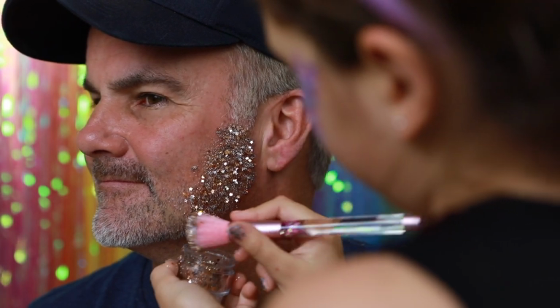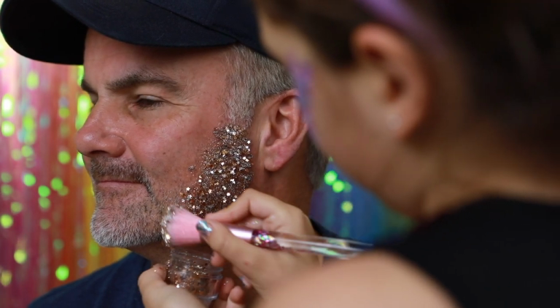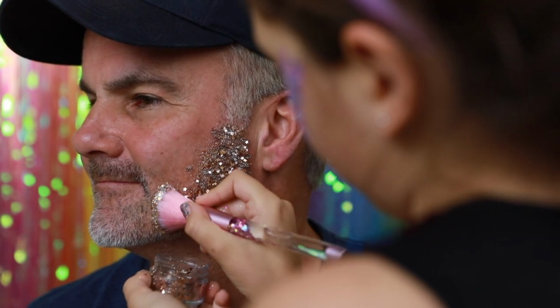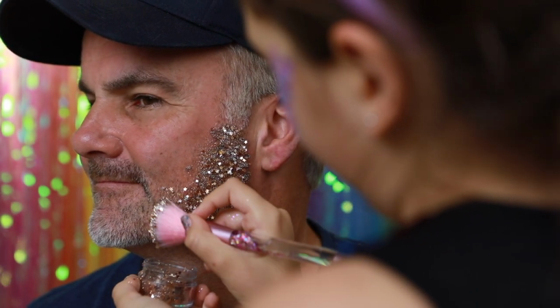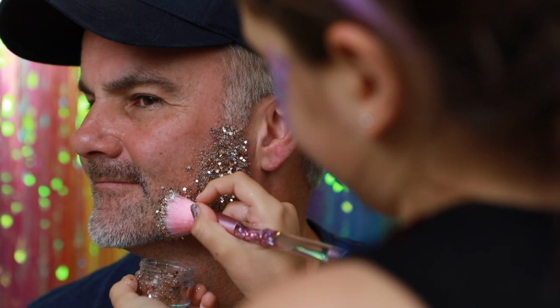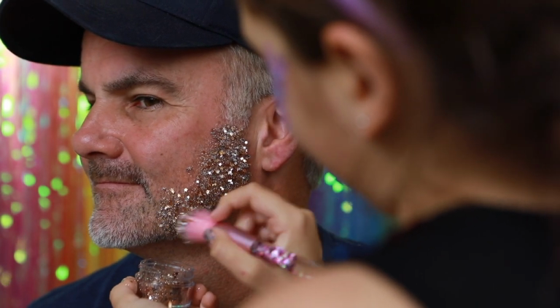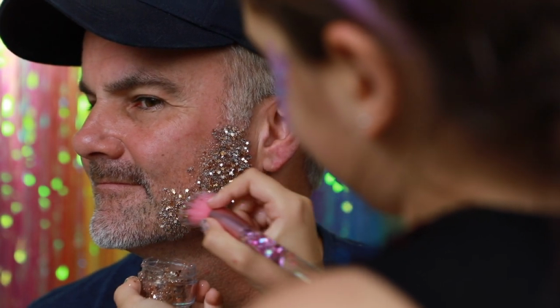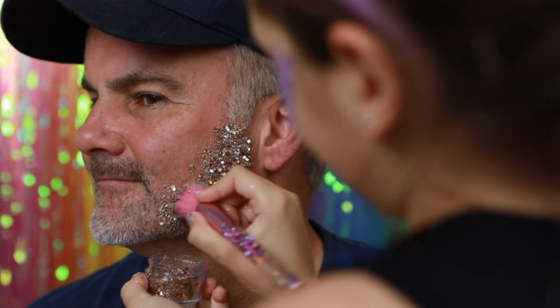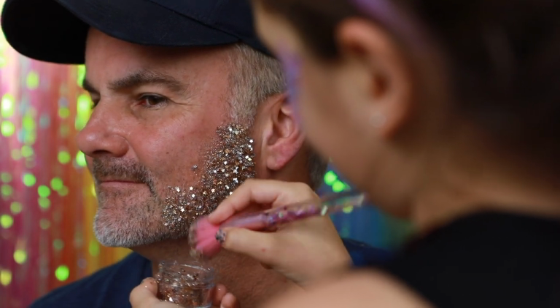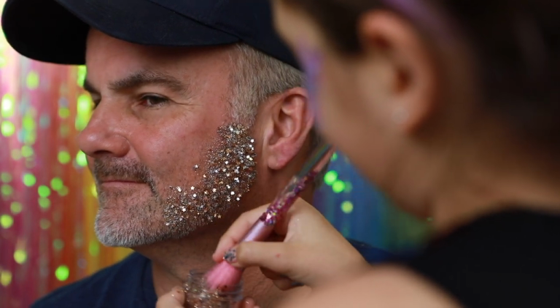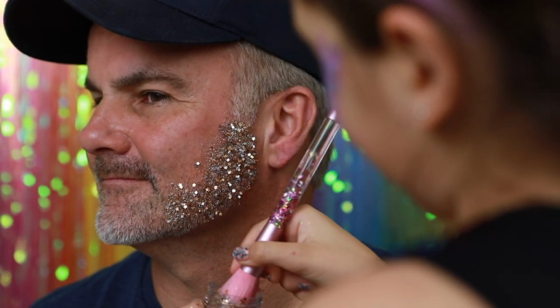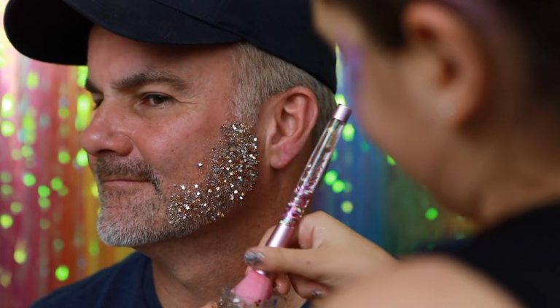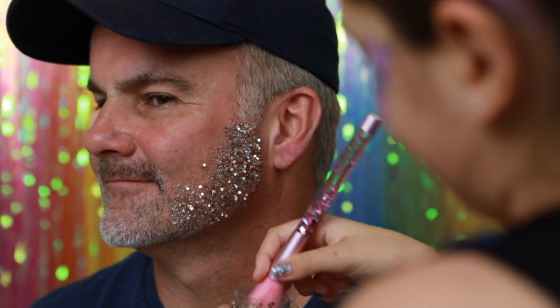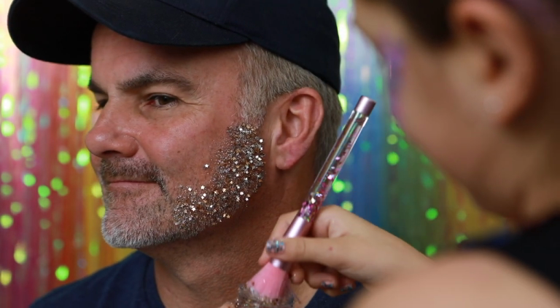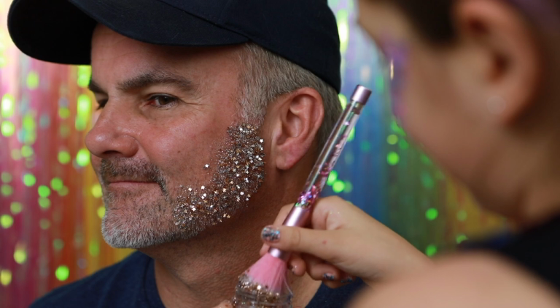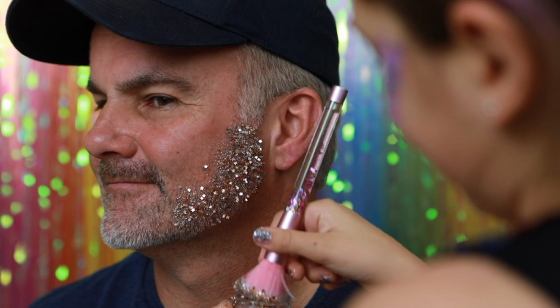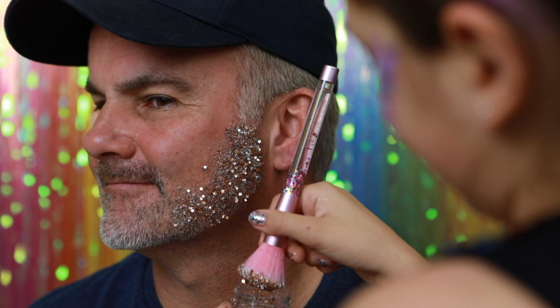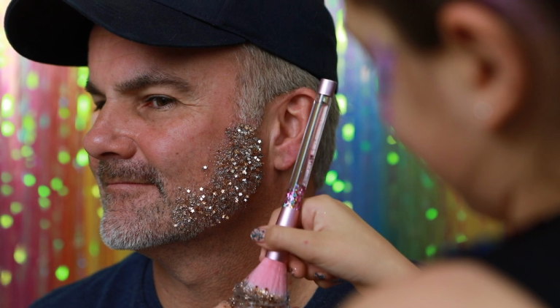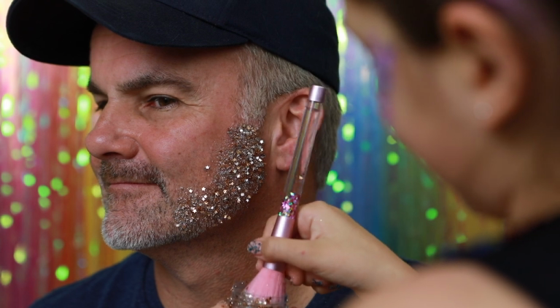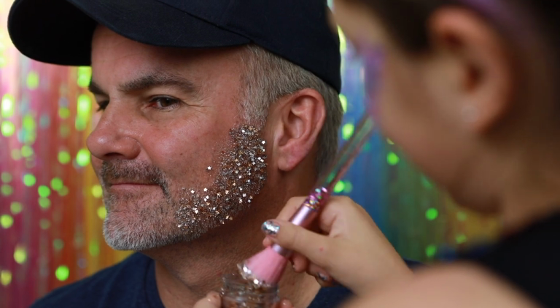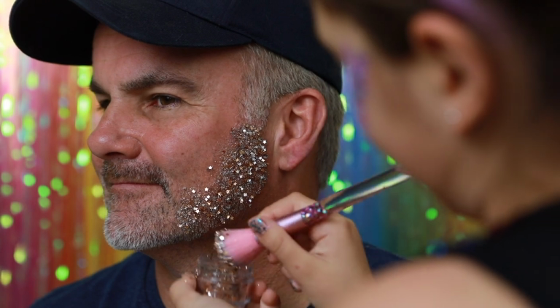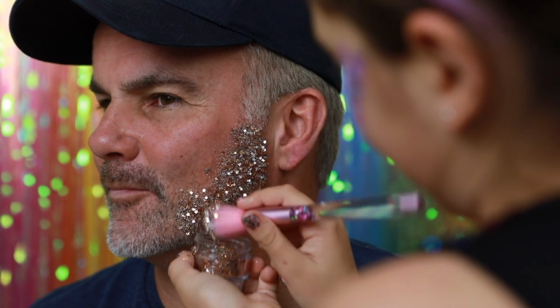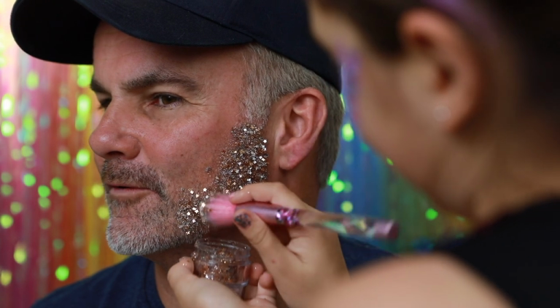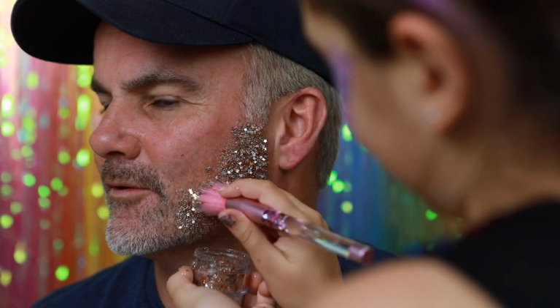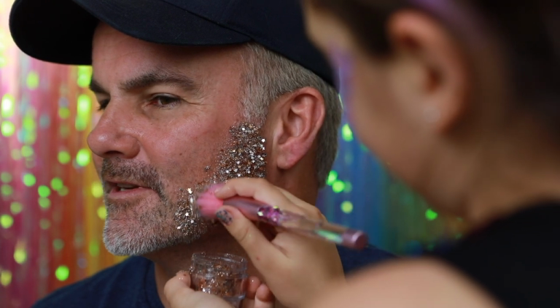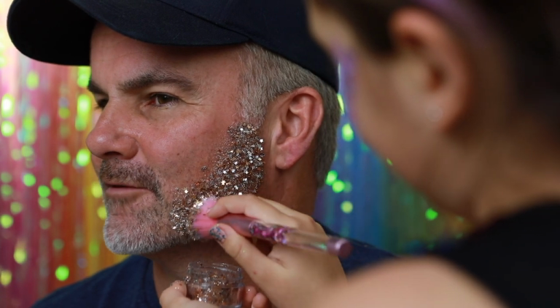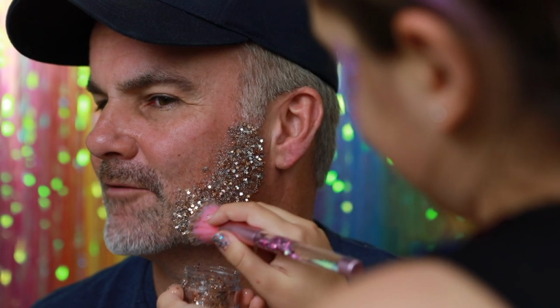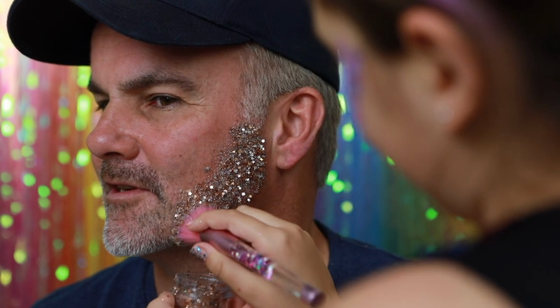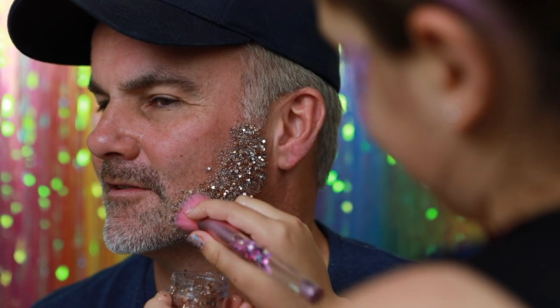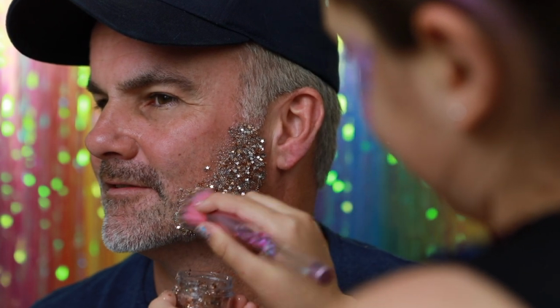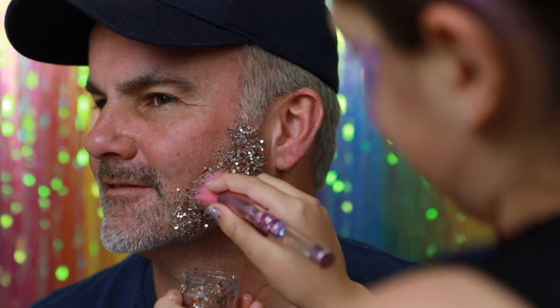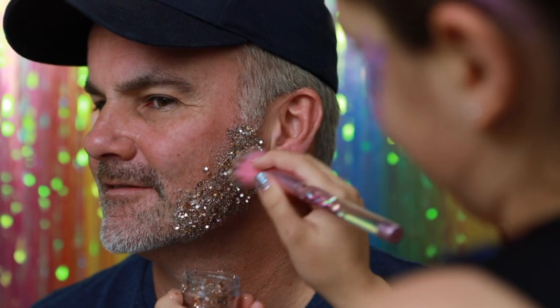You like it, daddy? Mmm. I'm looking forward to seeing the finished results. Yeah!